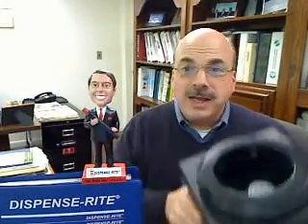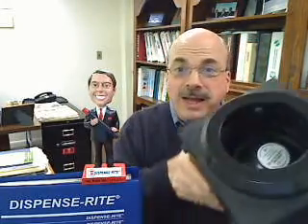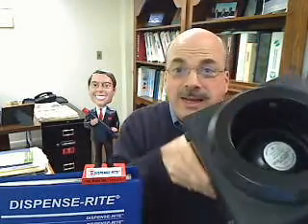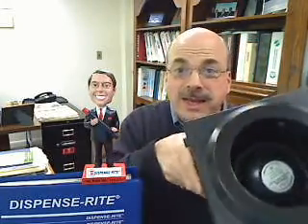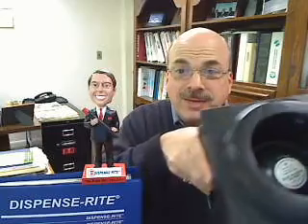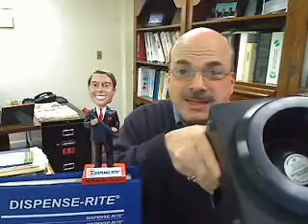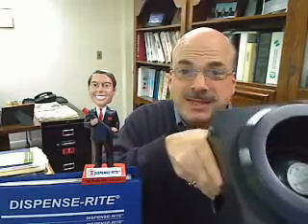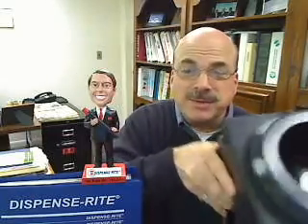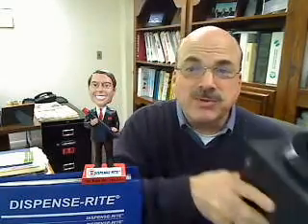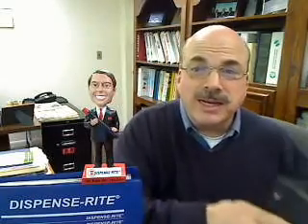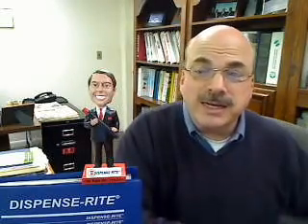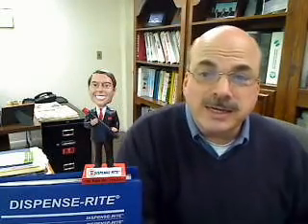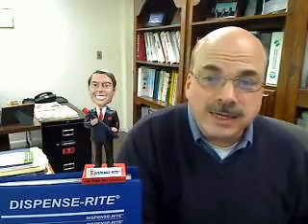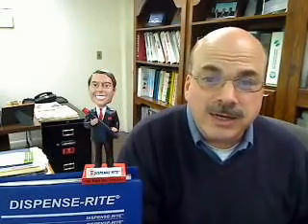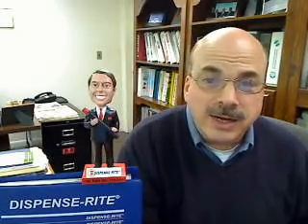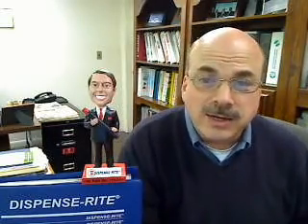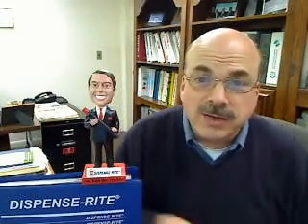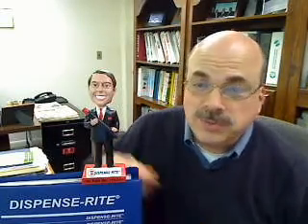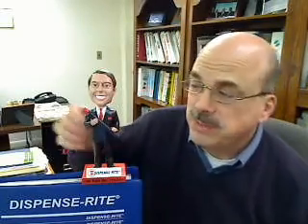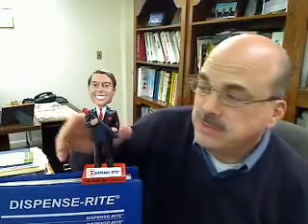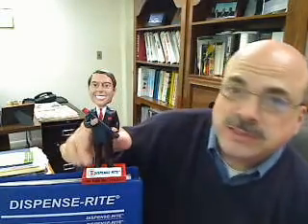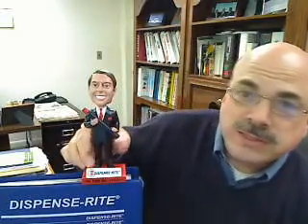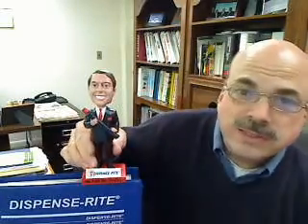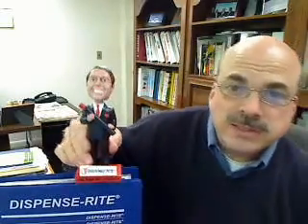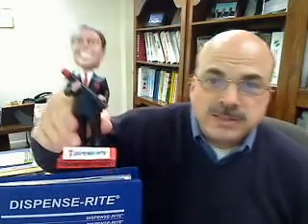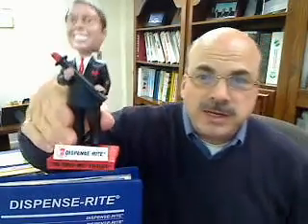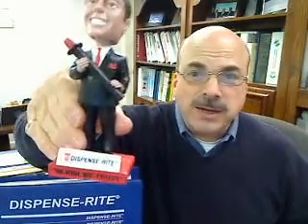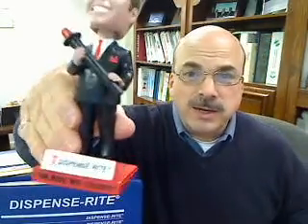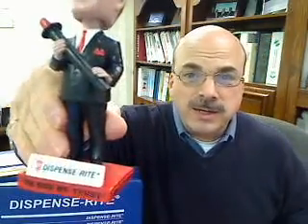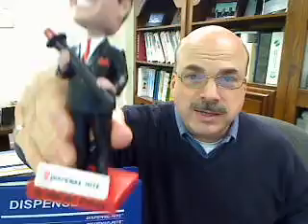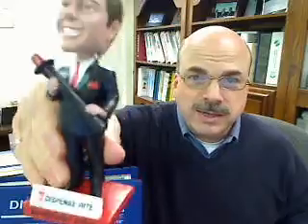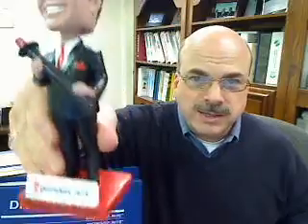And there you have it, the DispenseRite line of cup dispensers. Say goodbye, Ron.